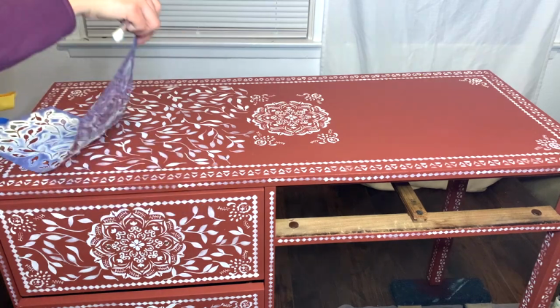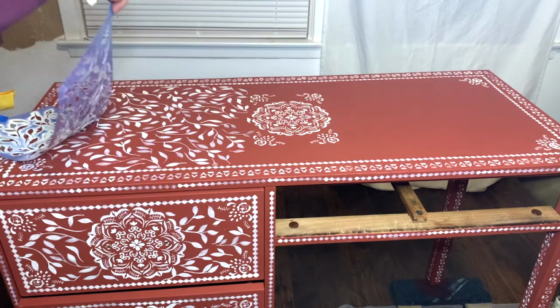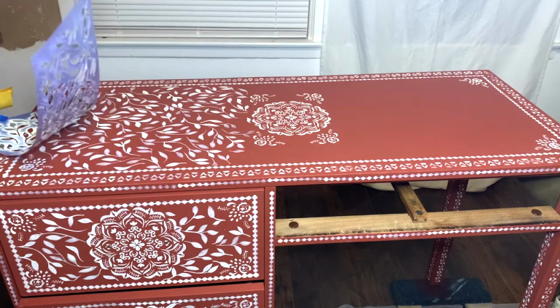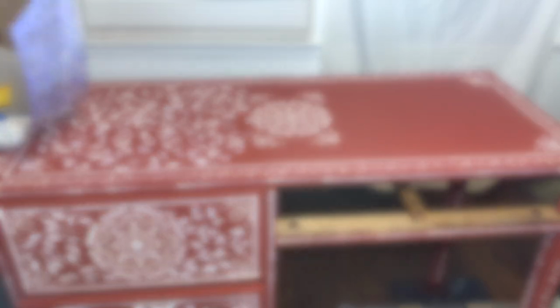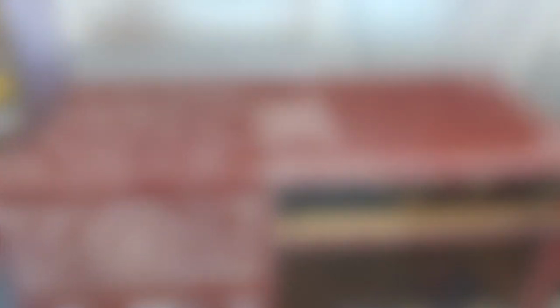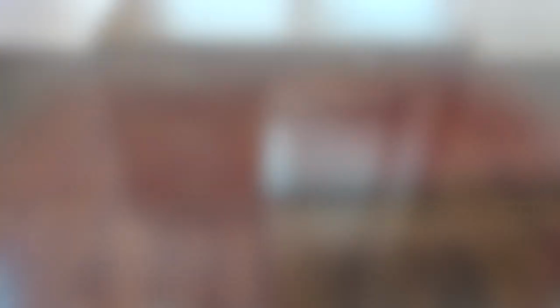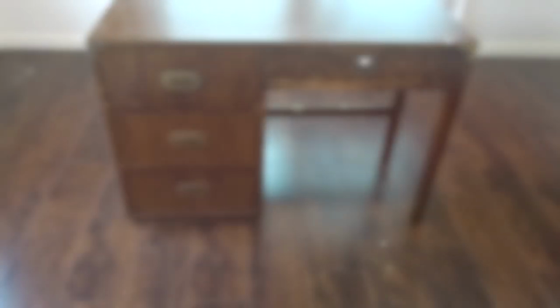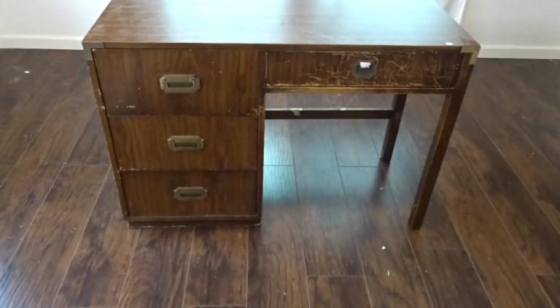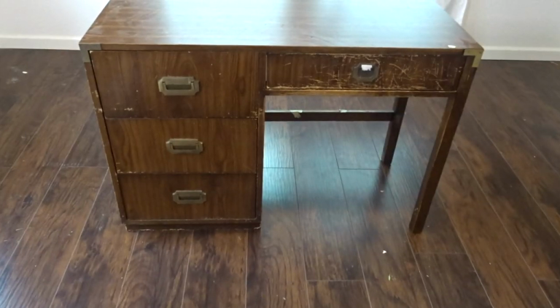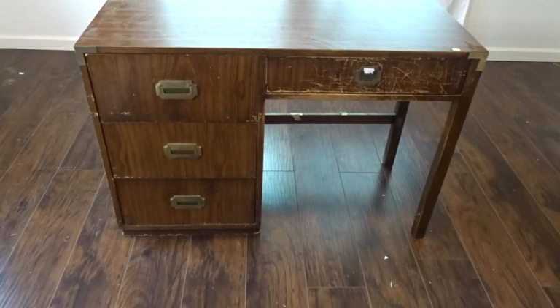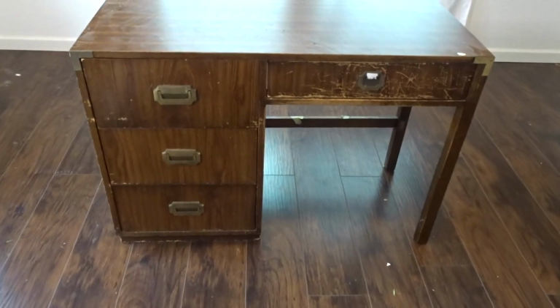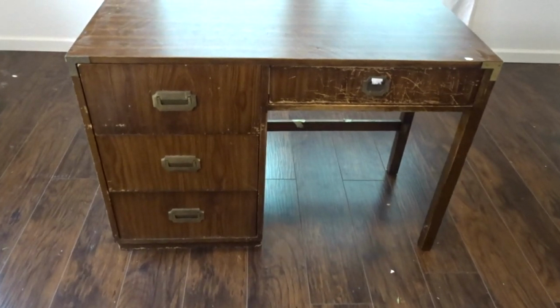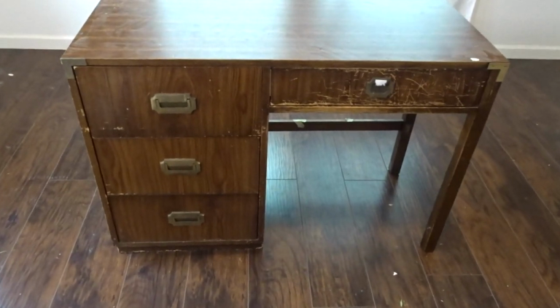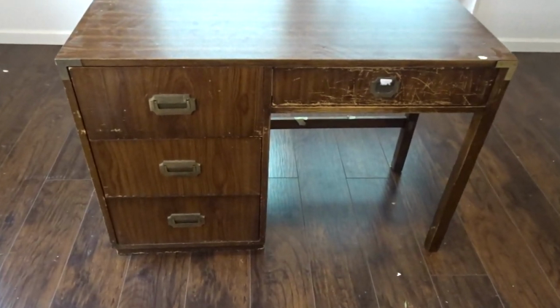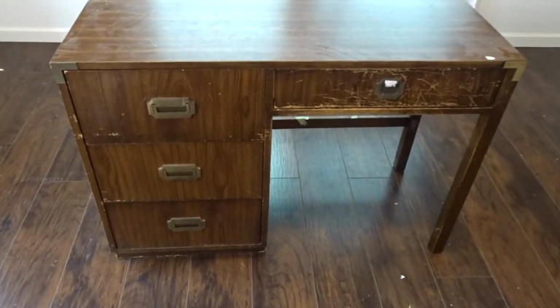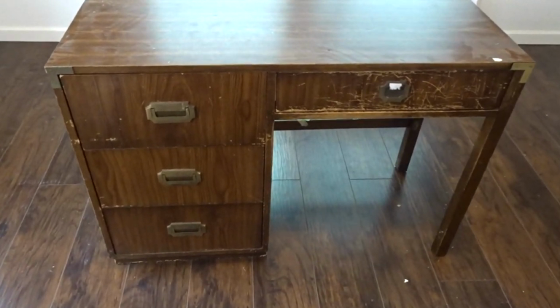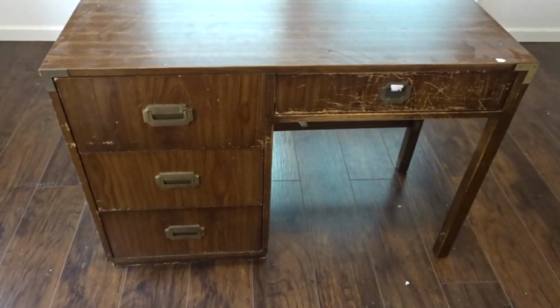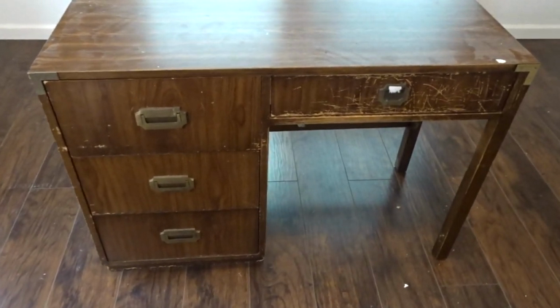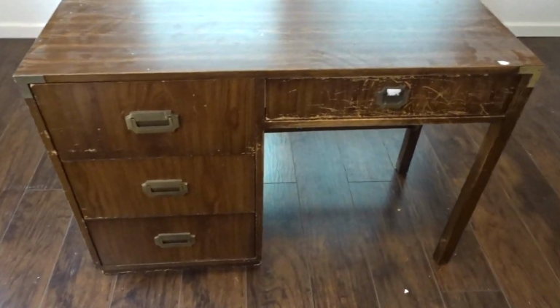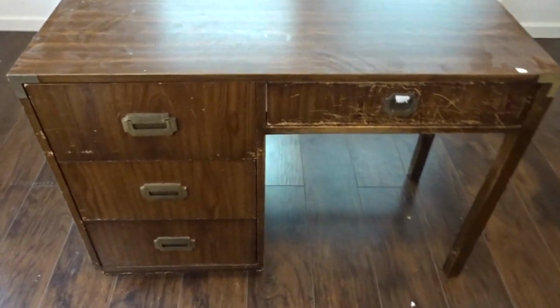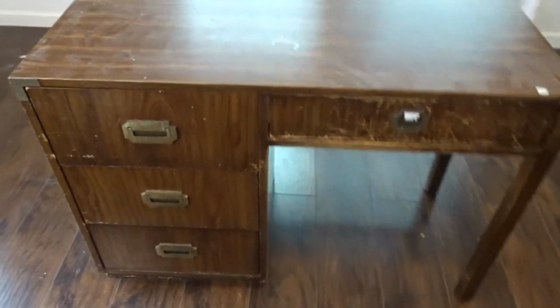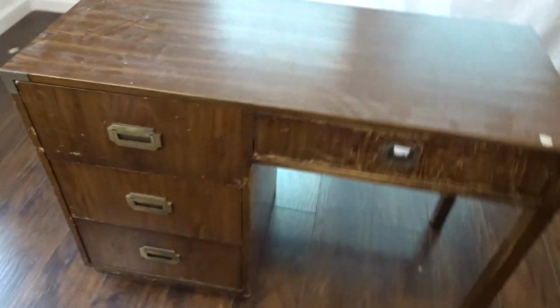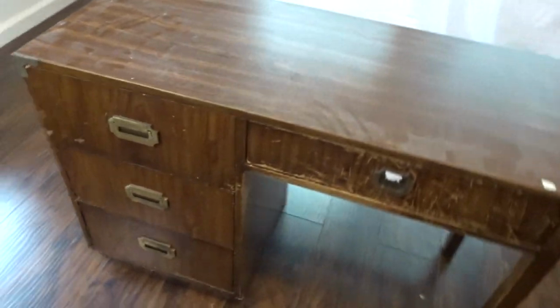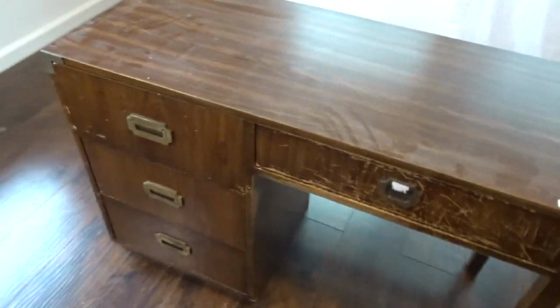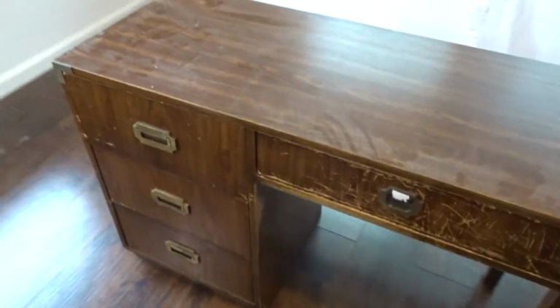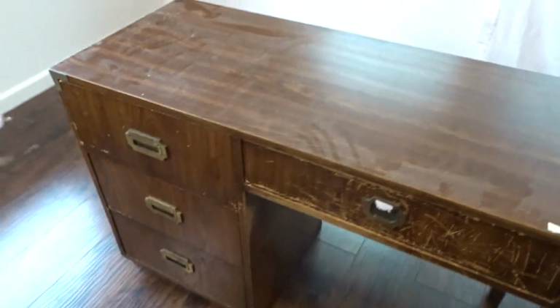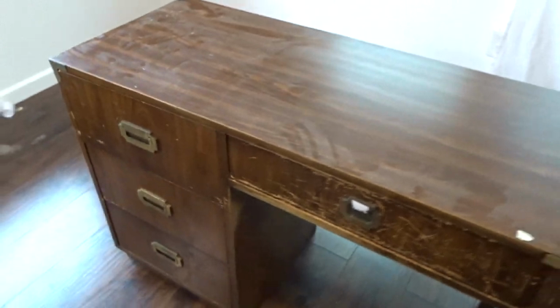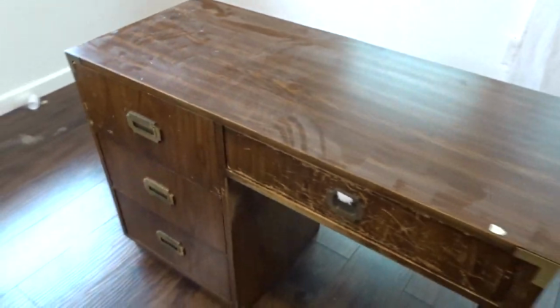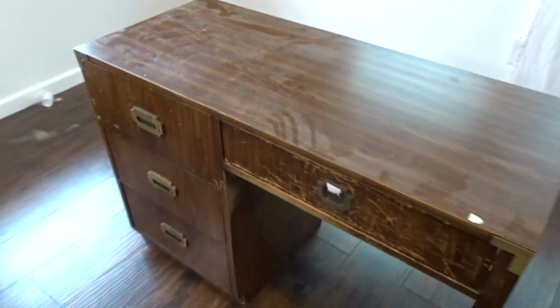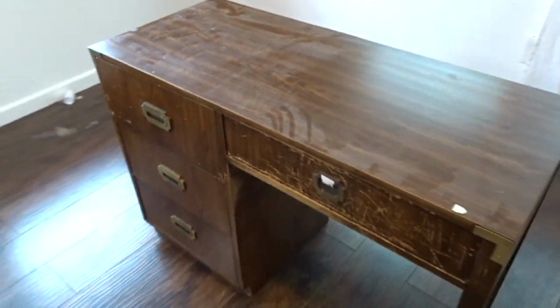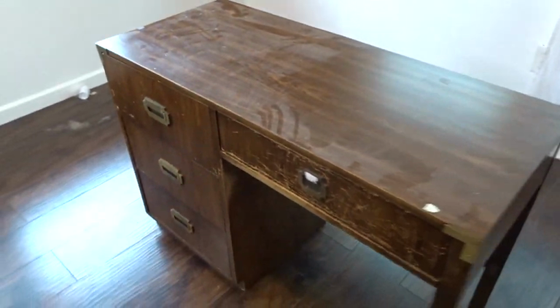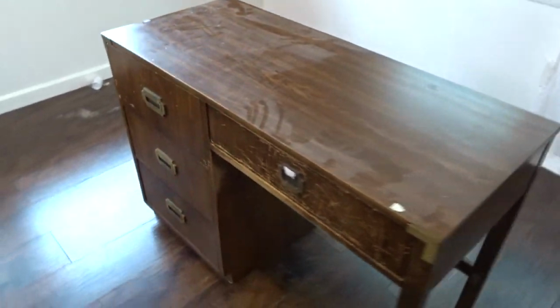Let's take a moment to remember what this desk used to look like — and what it looks like now.